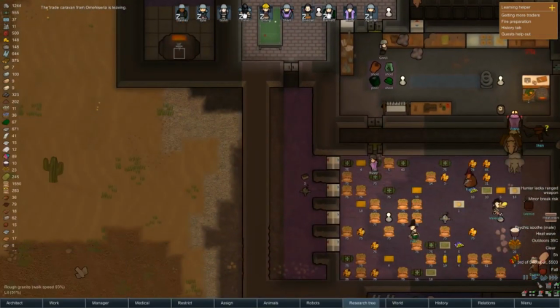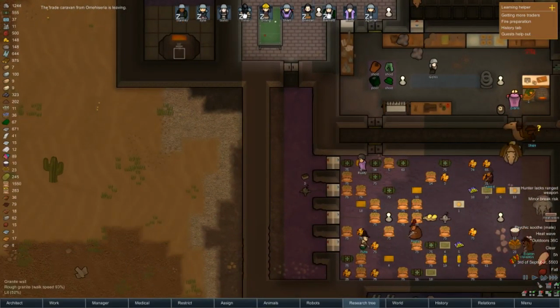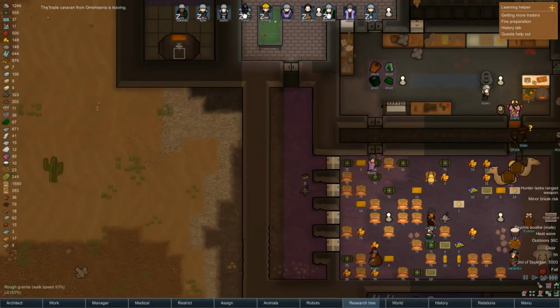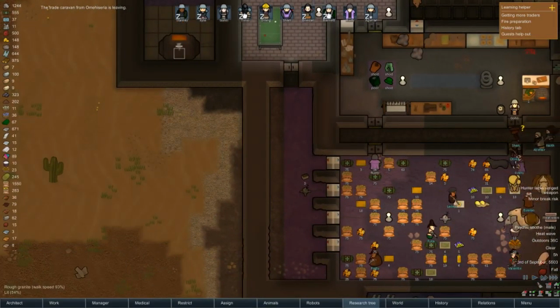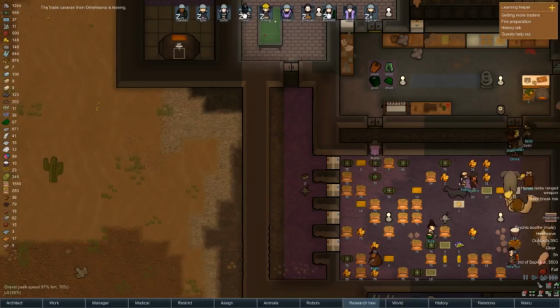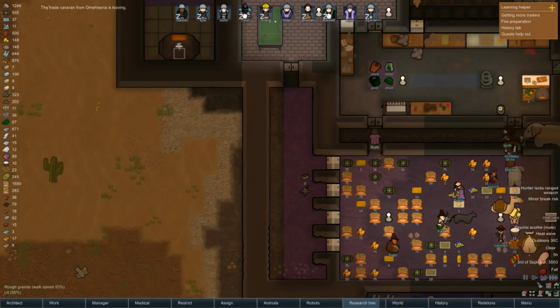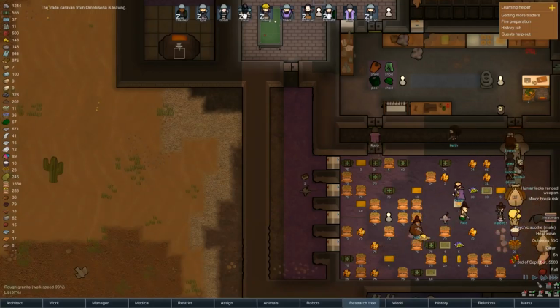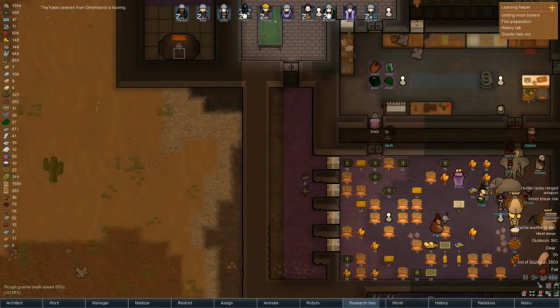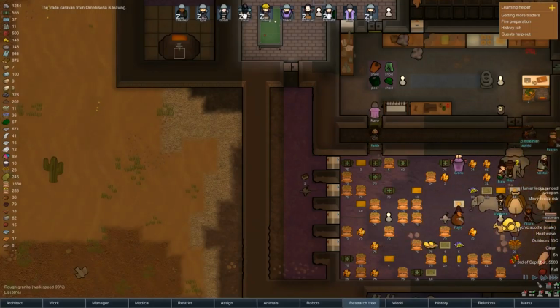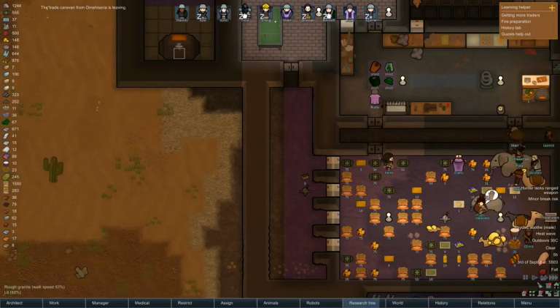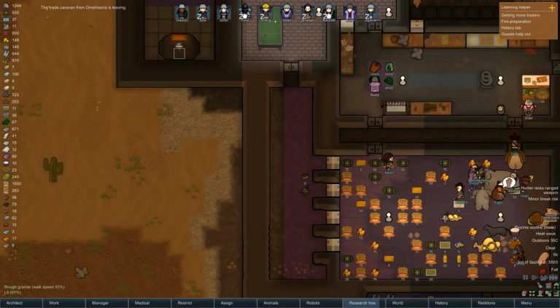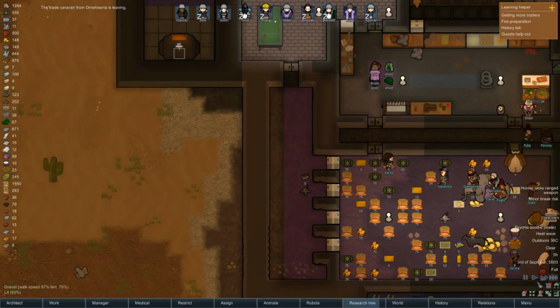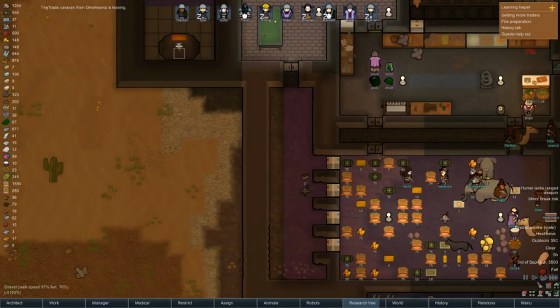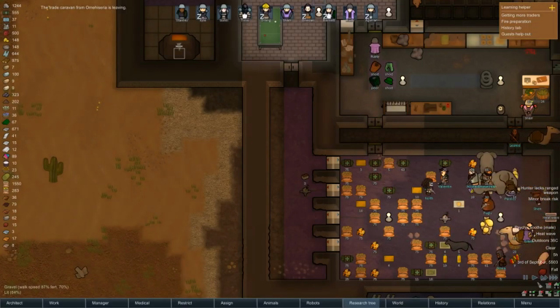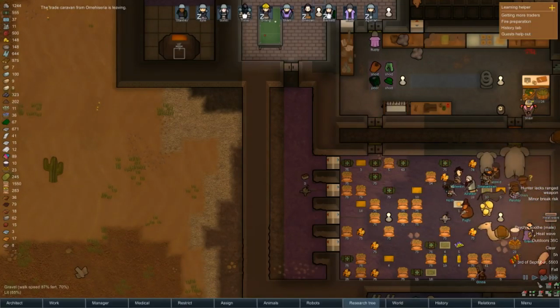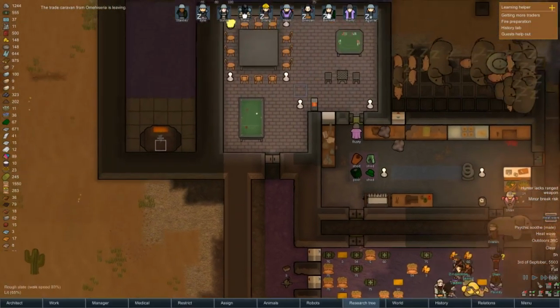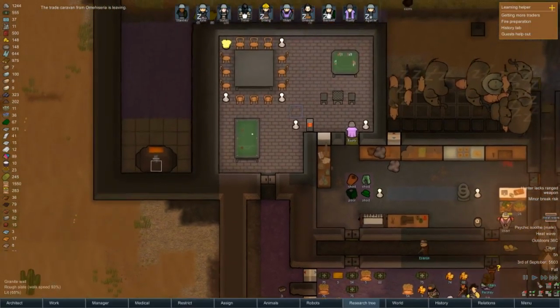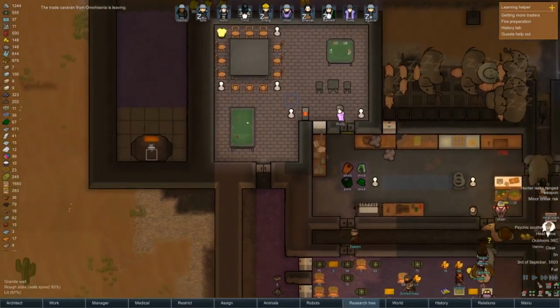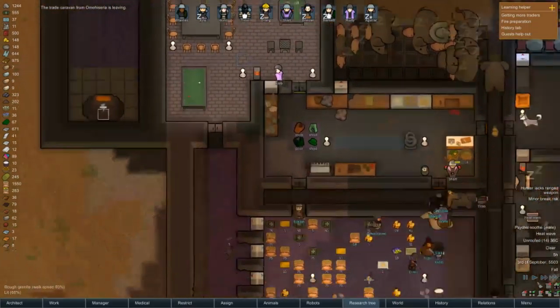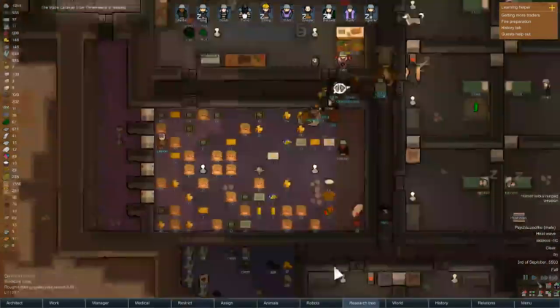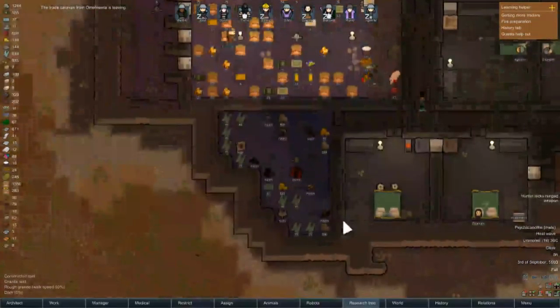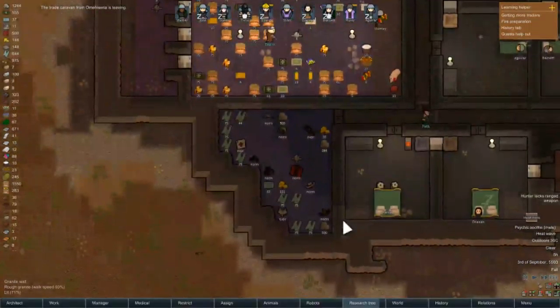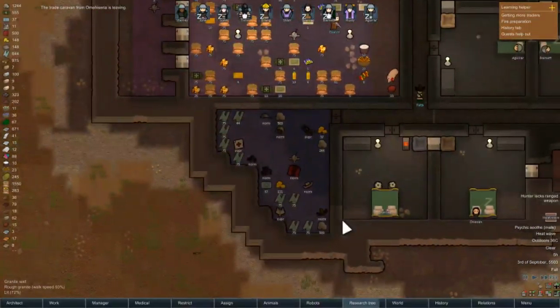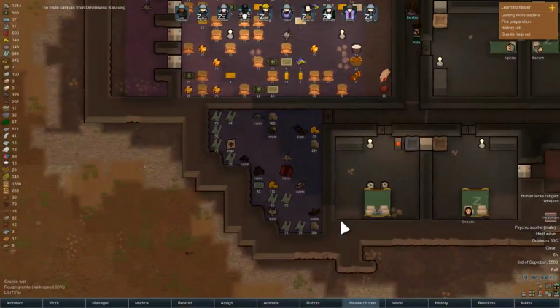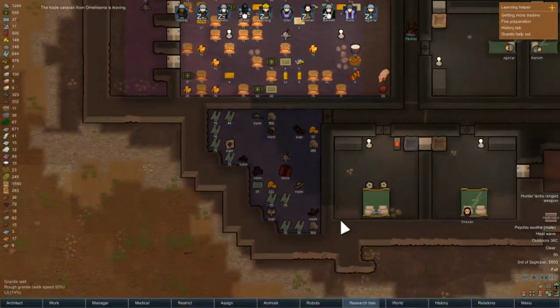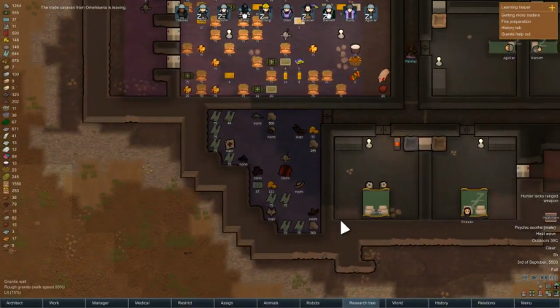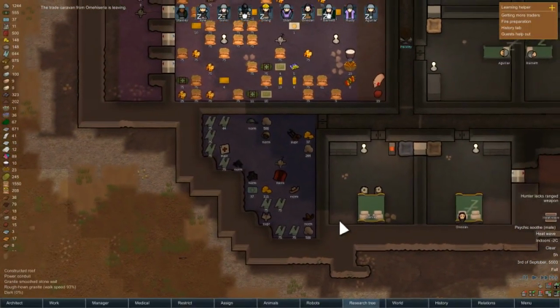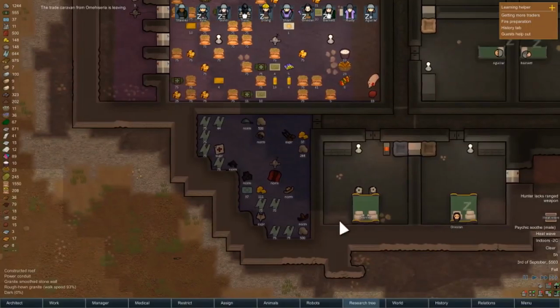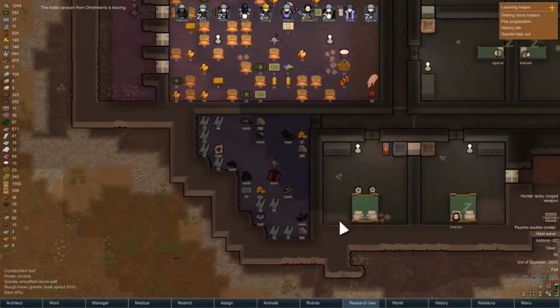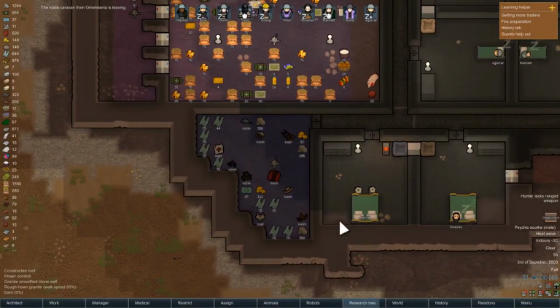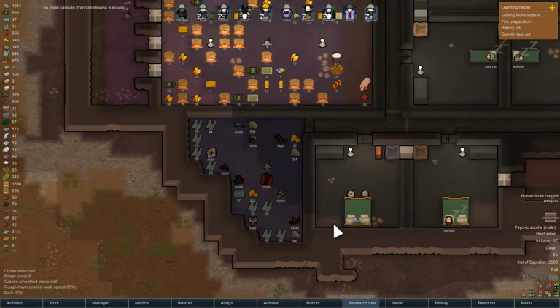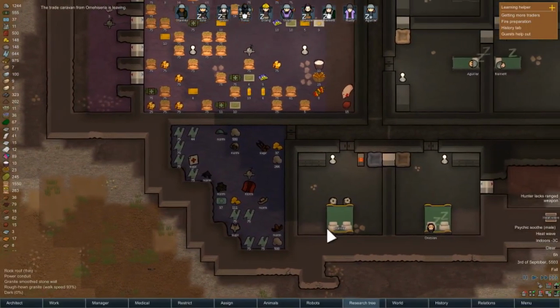Oh, you were a bad recruit. I didn't realise you were so old and frail, and with a psychite addiction and asthma and a bad back. Flippin' heck. You're going to be a liability, aren't you? I just know it.